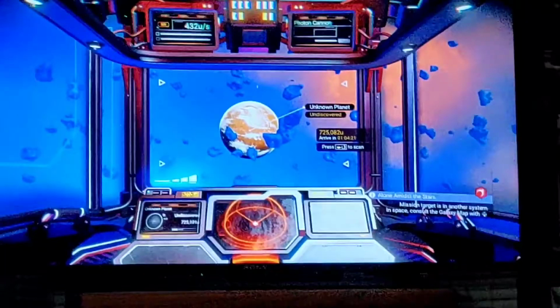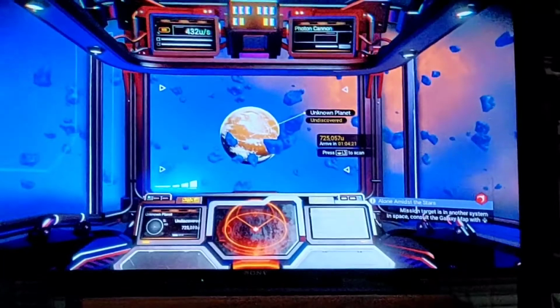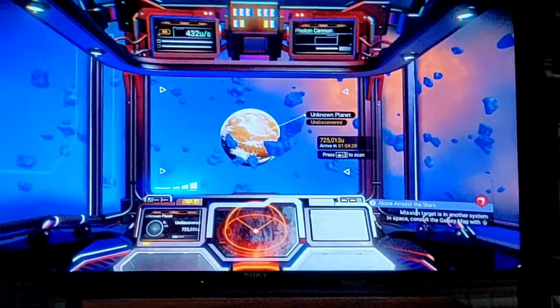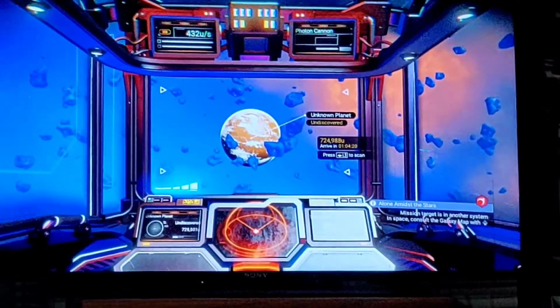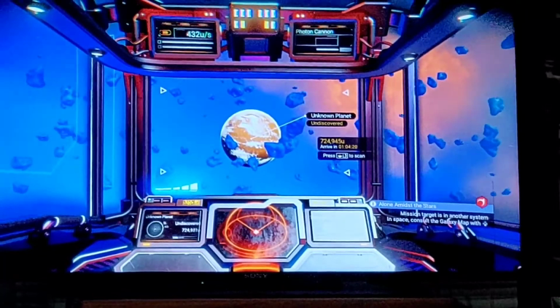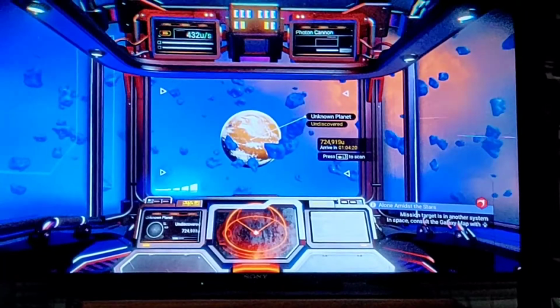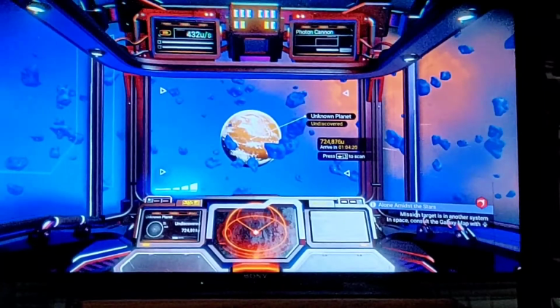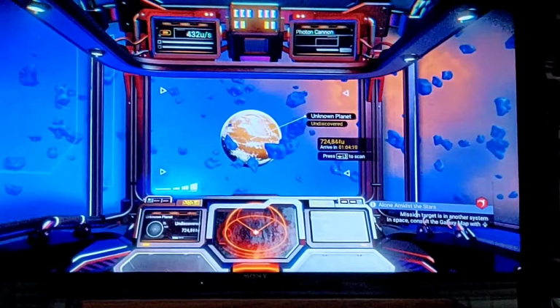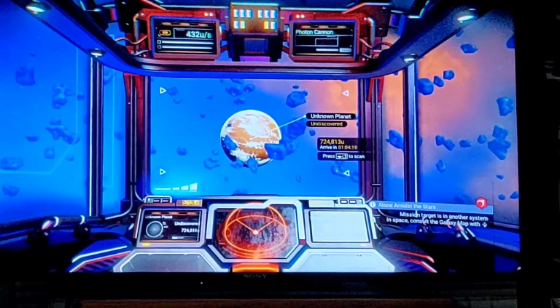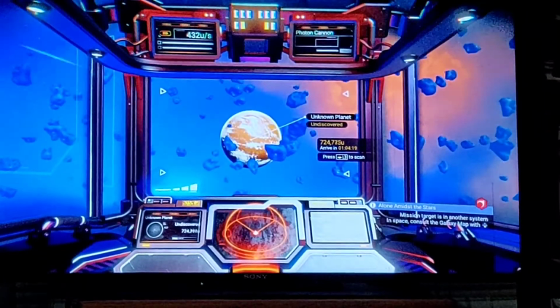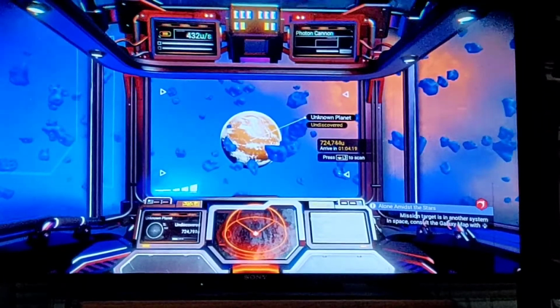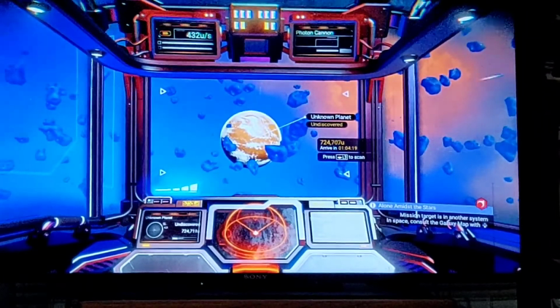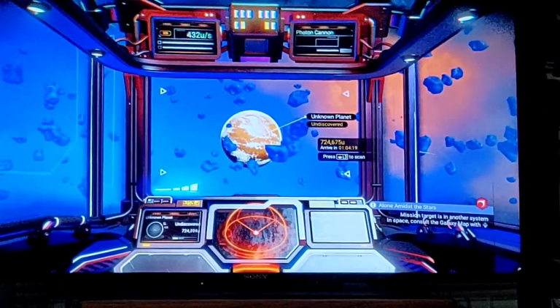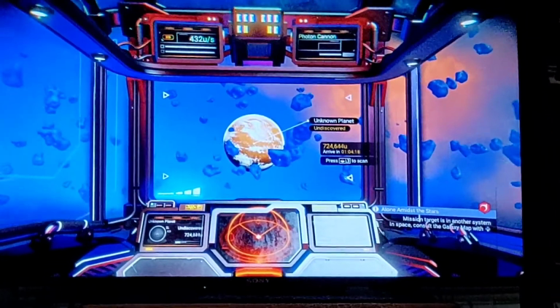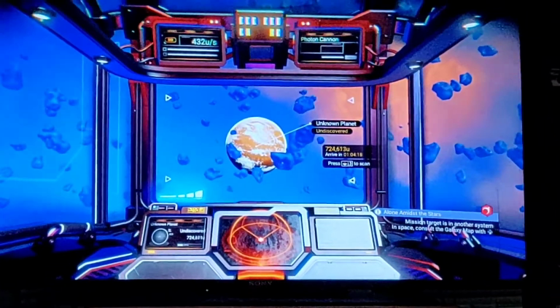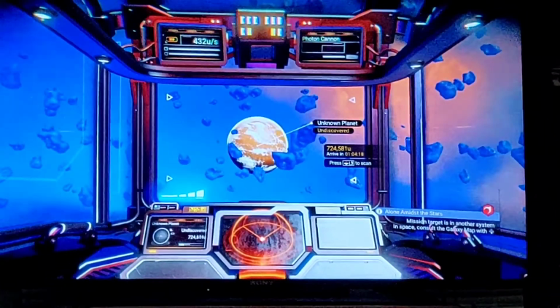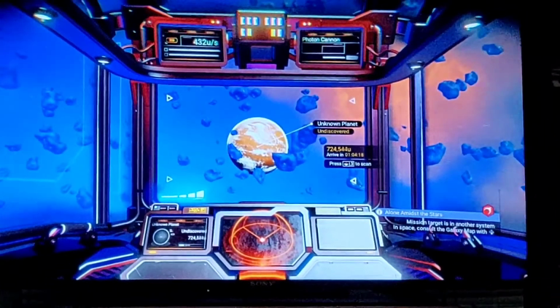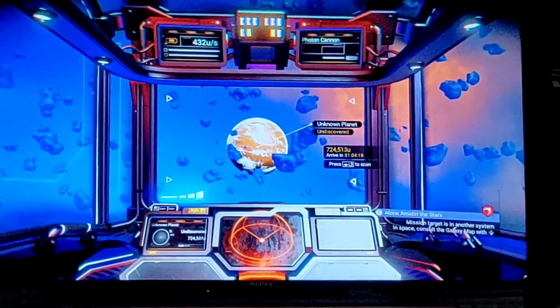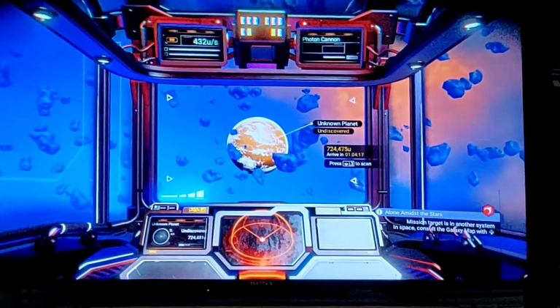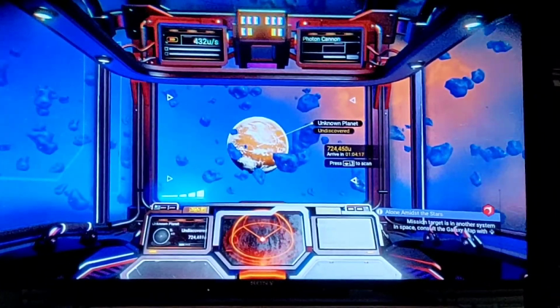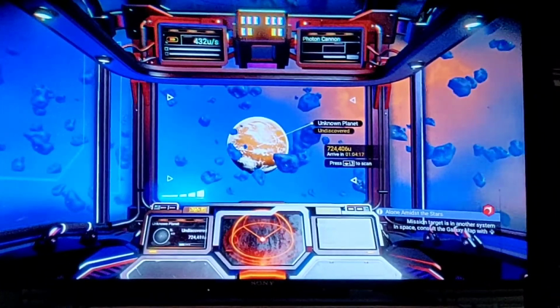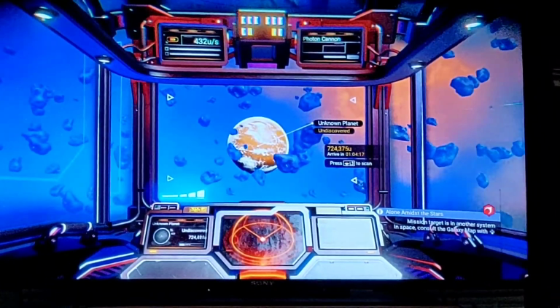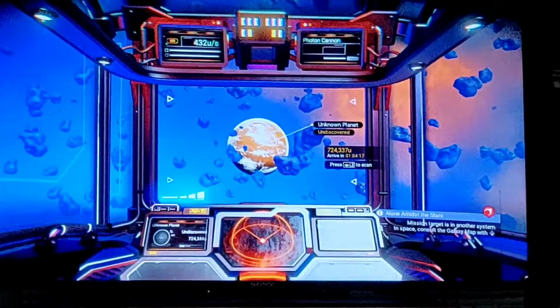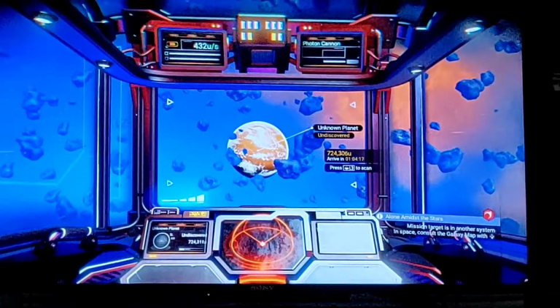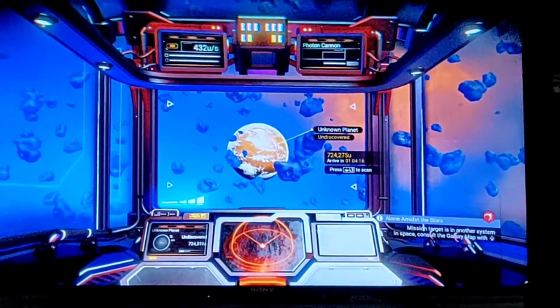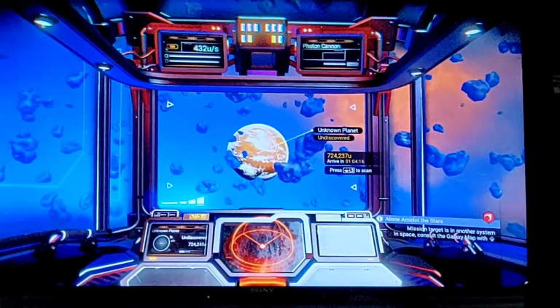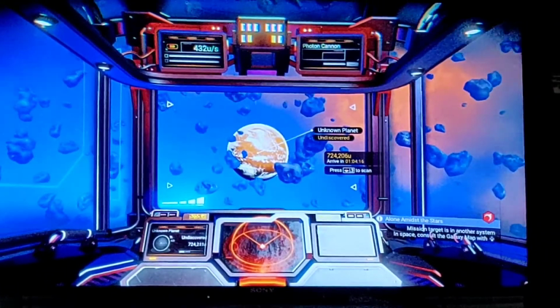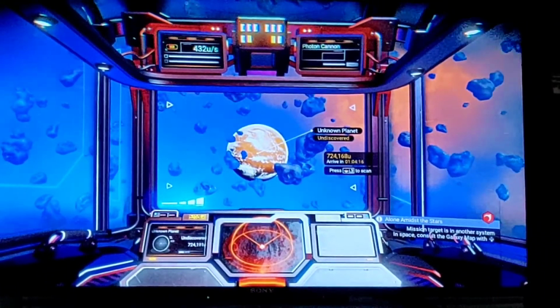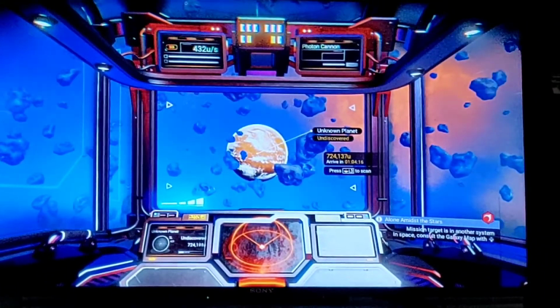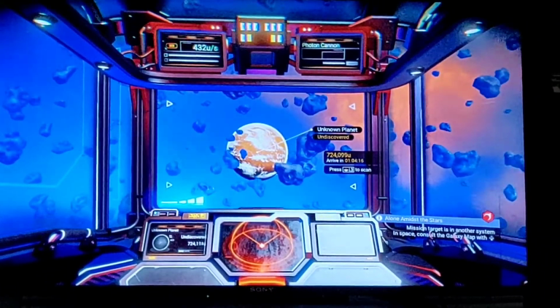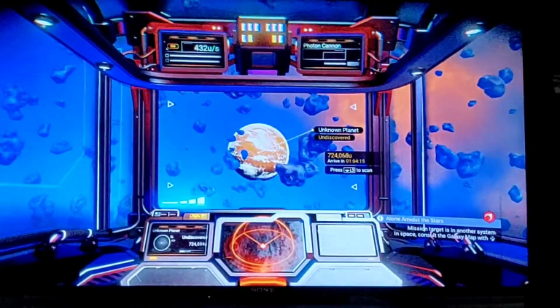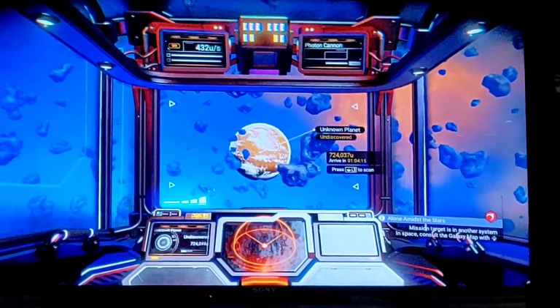And there you go — you have No Man's Sky Cruise Control.